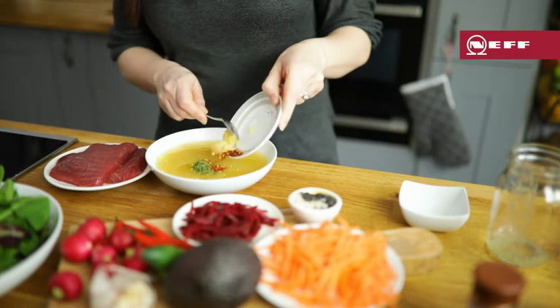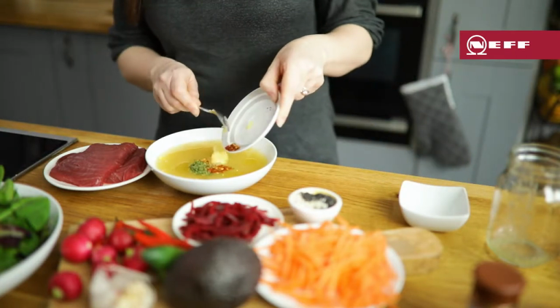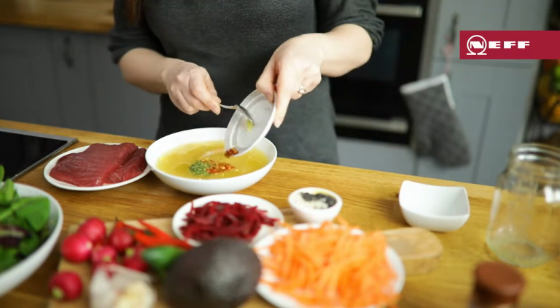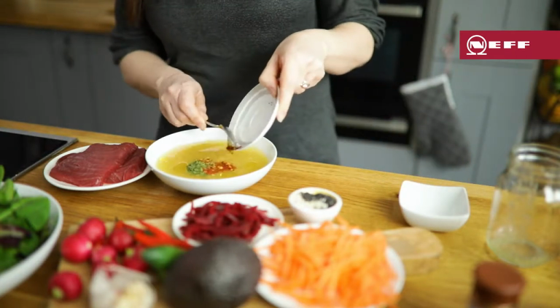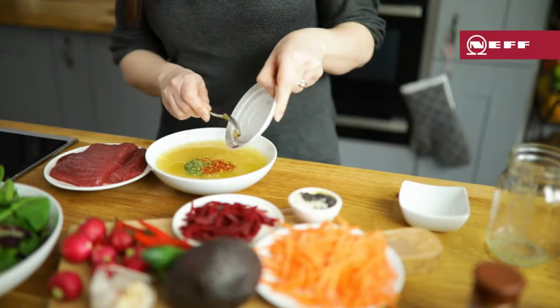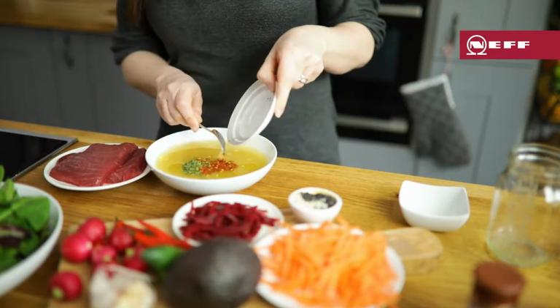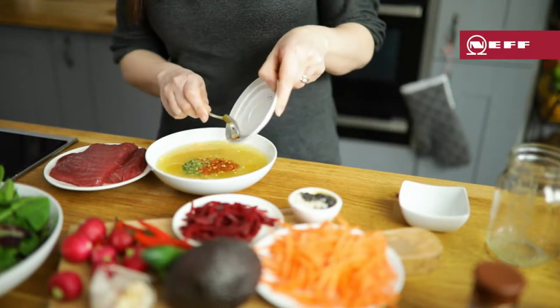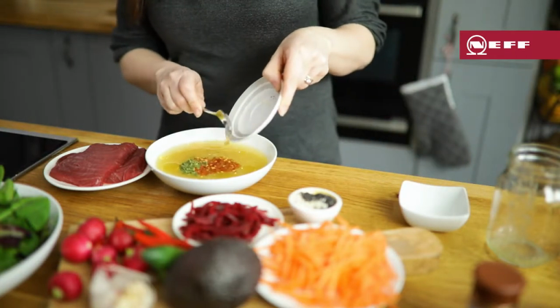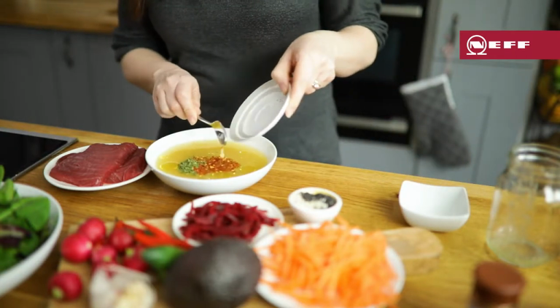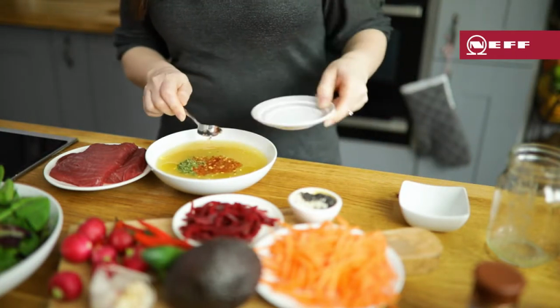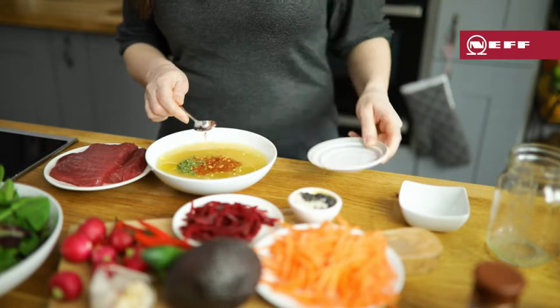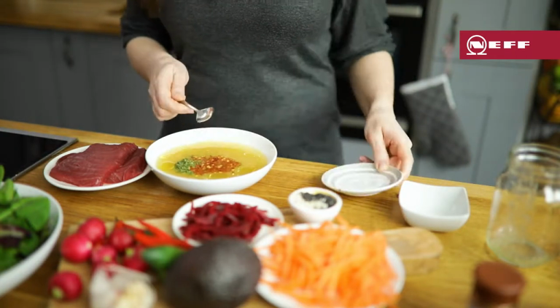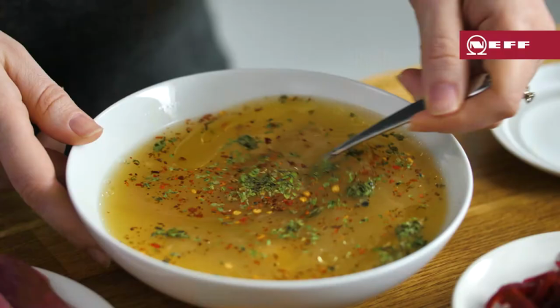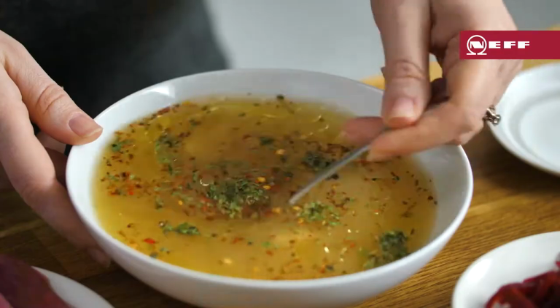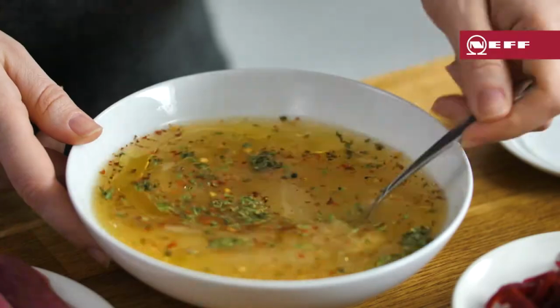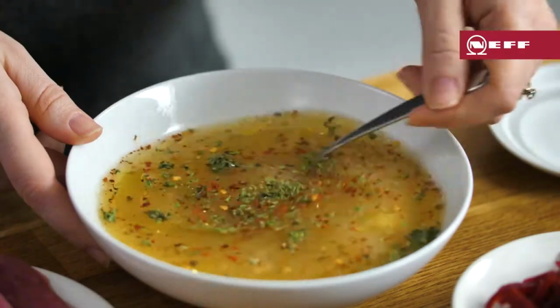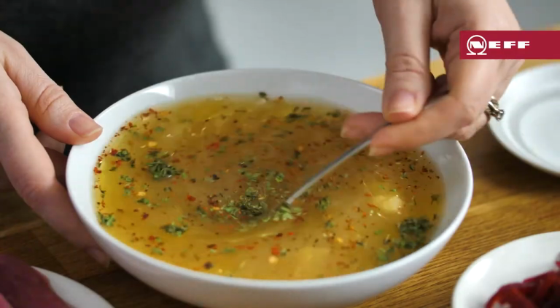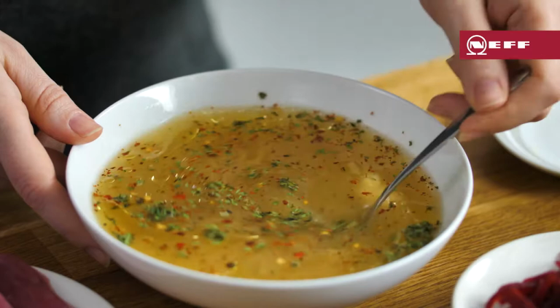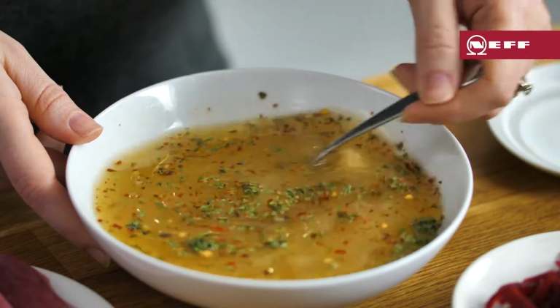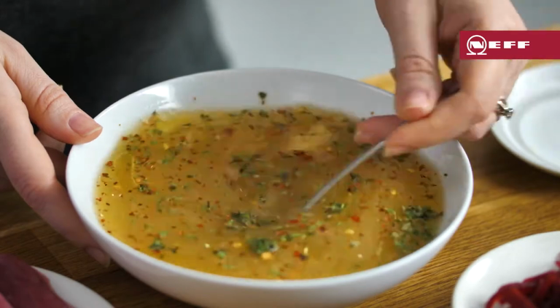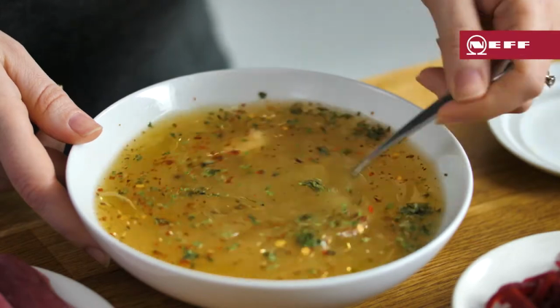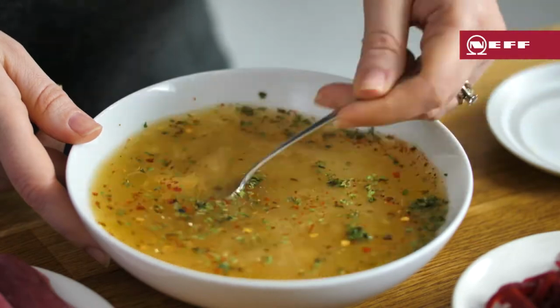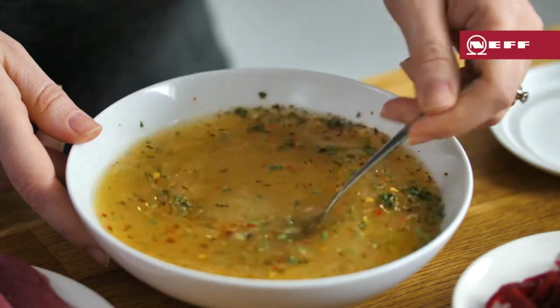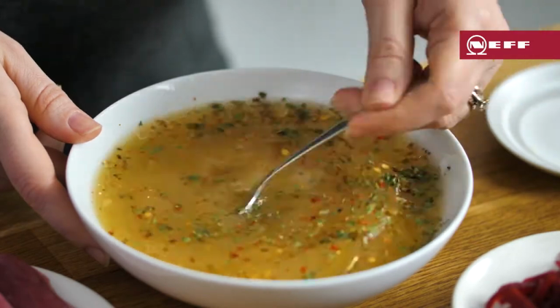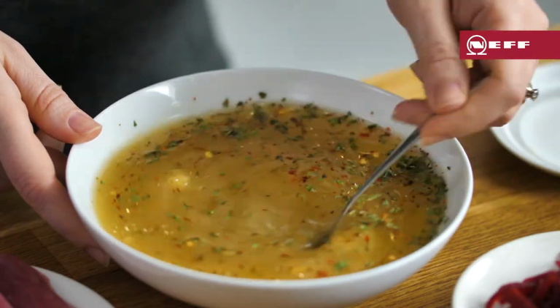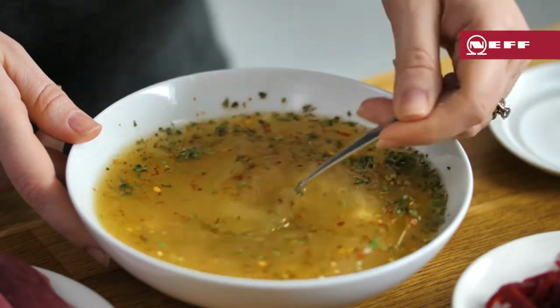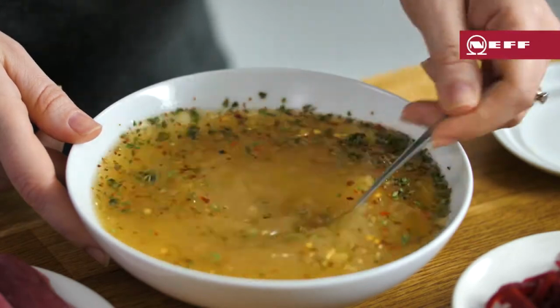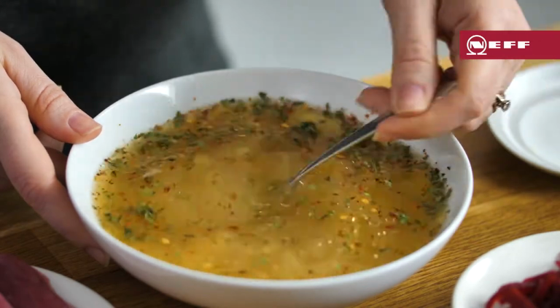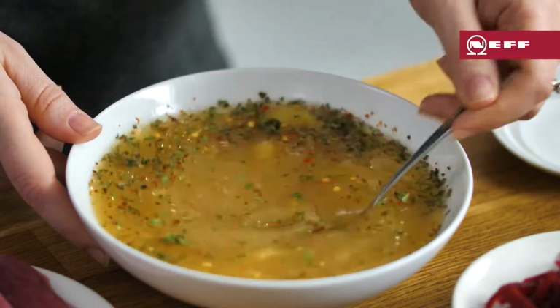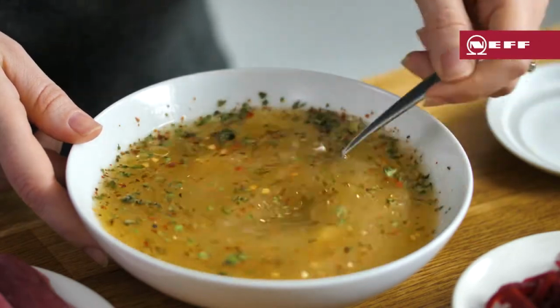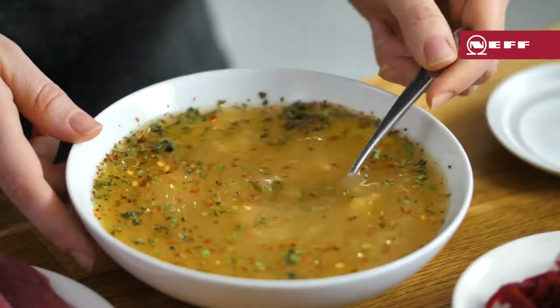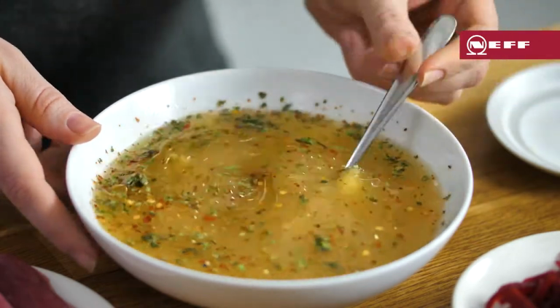I'm also adding ginger, garlic, chilli flakes and dried coriander leaf for lots of flavour.